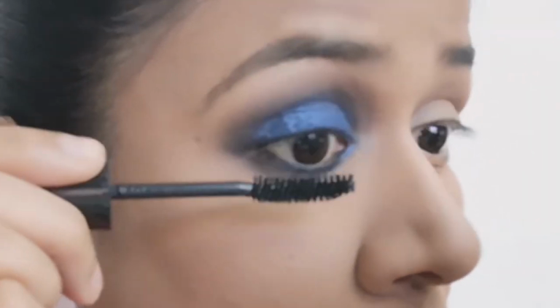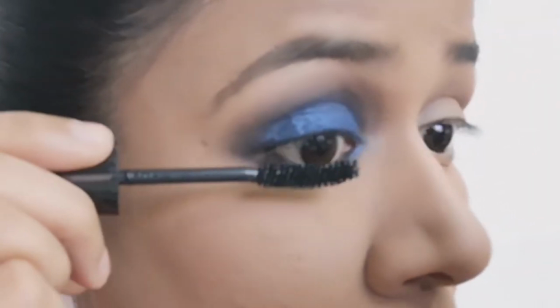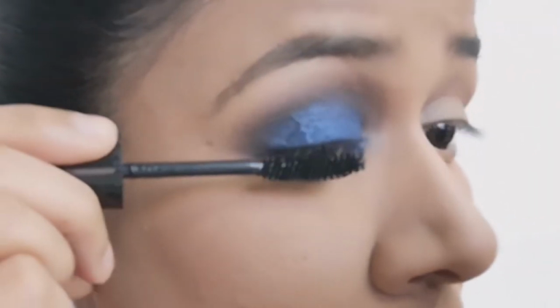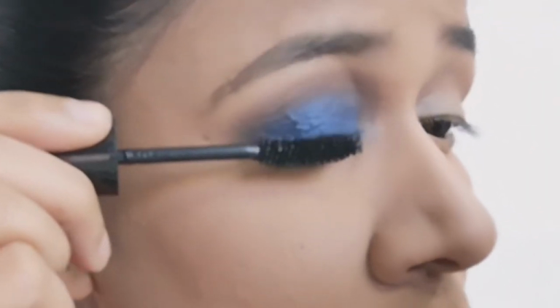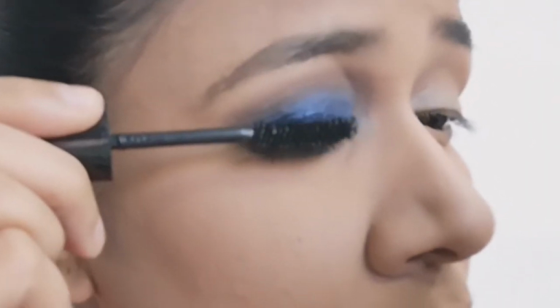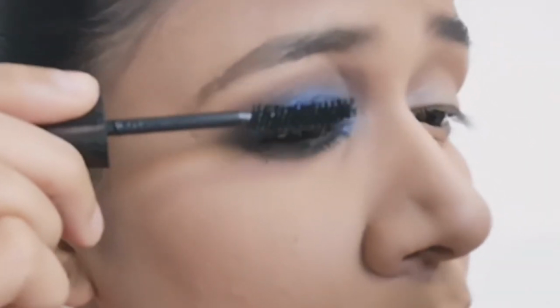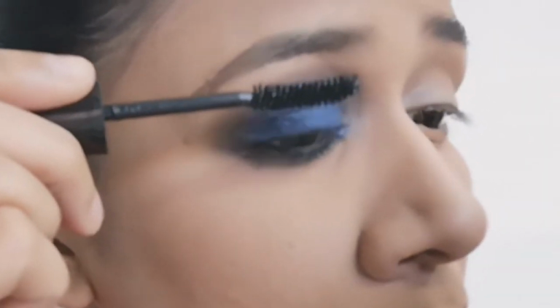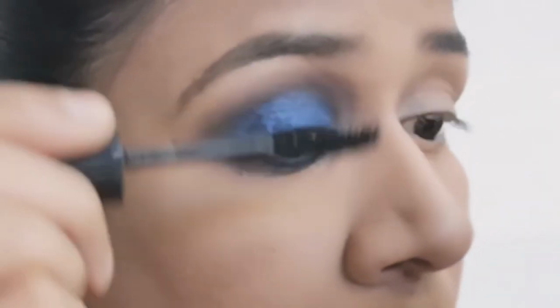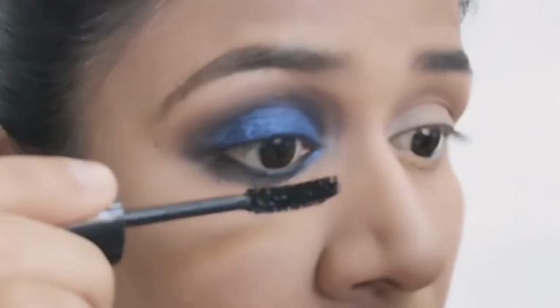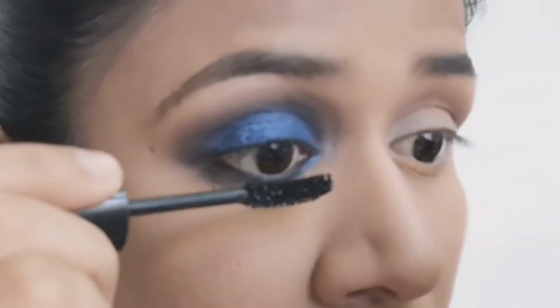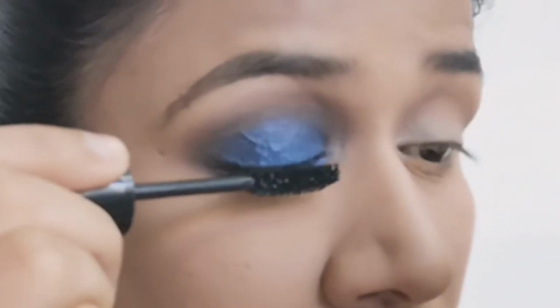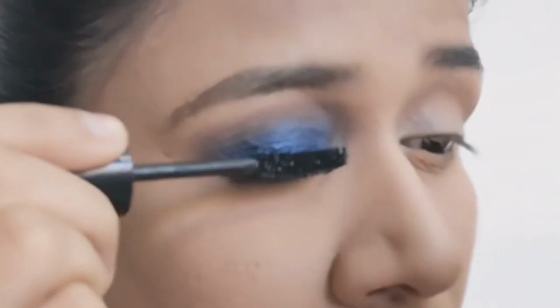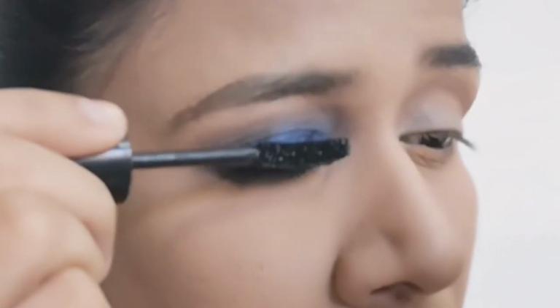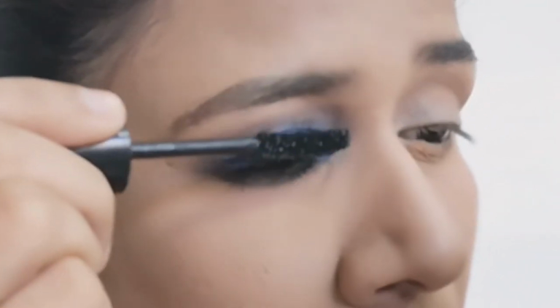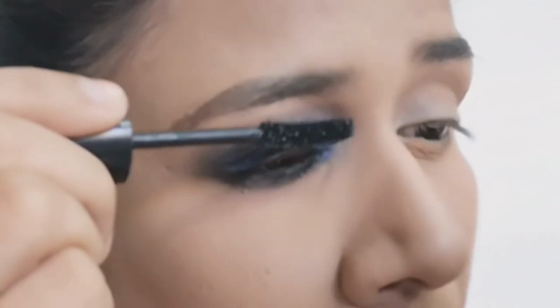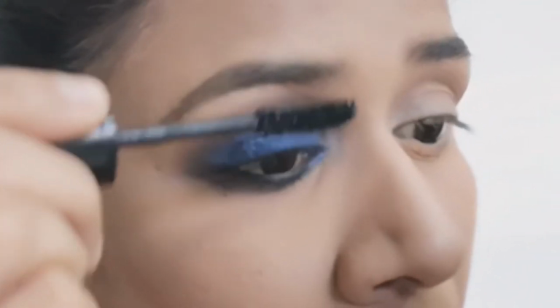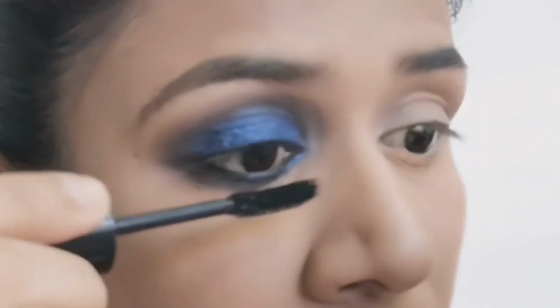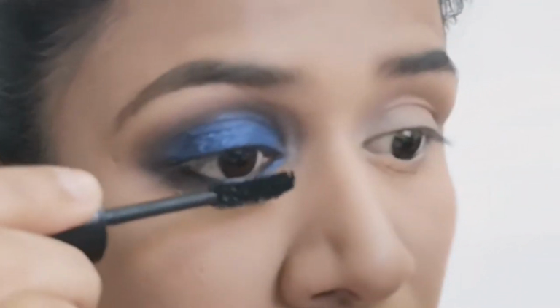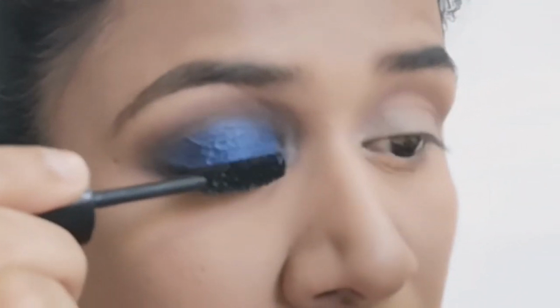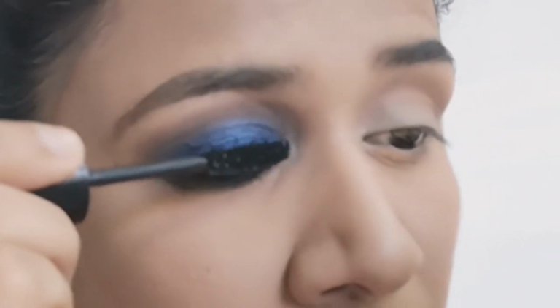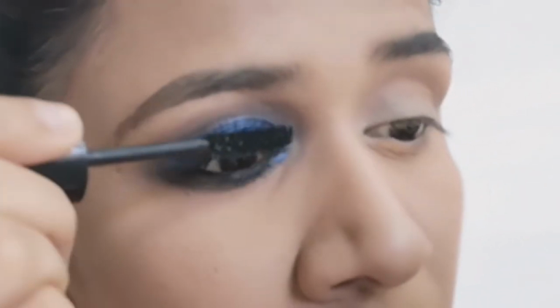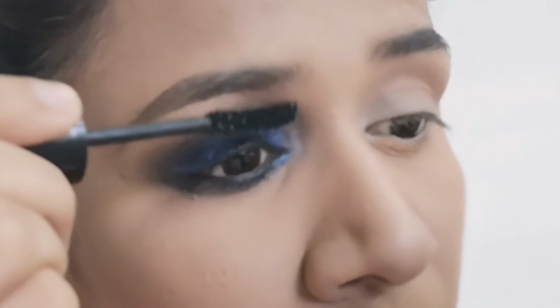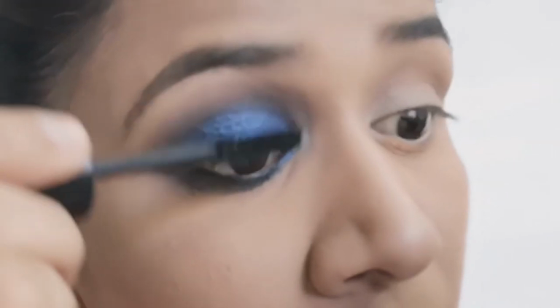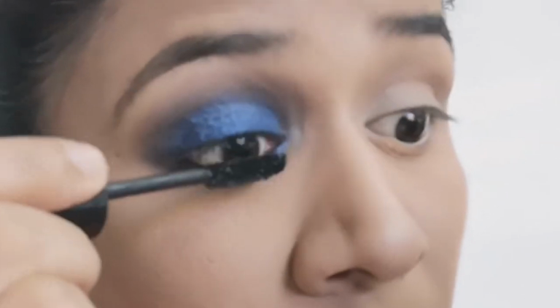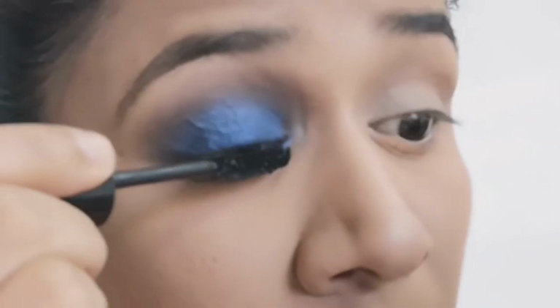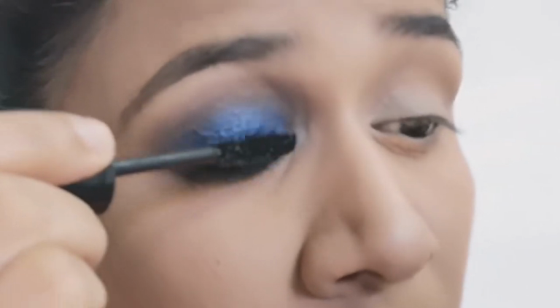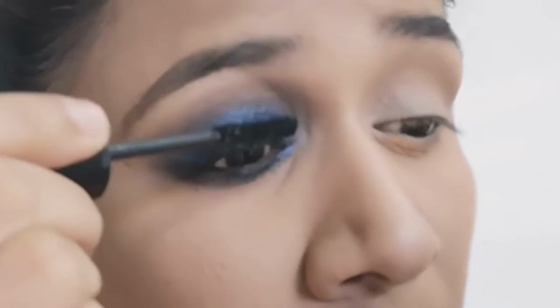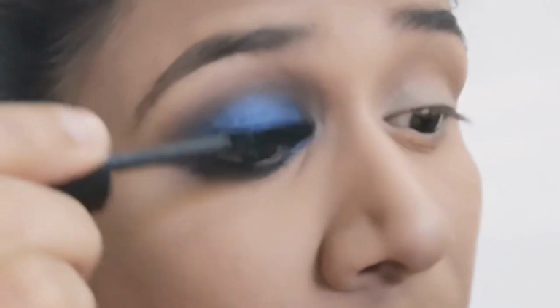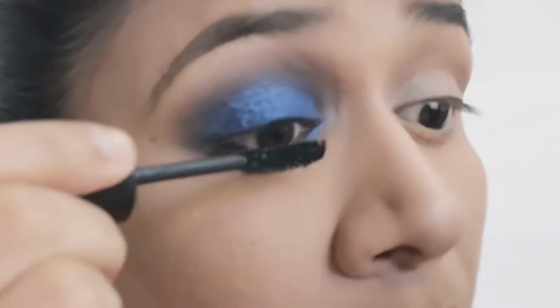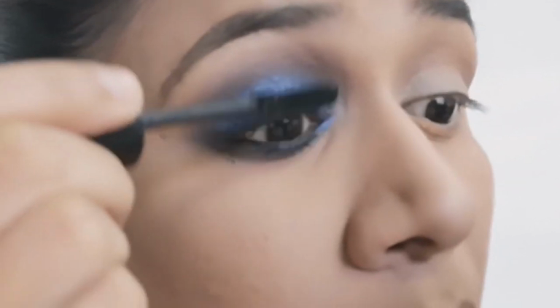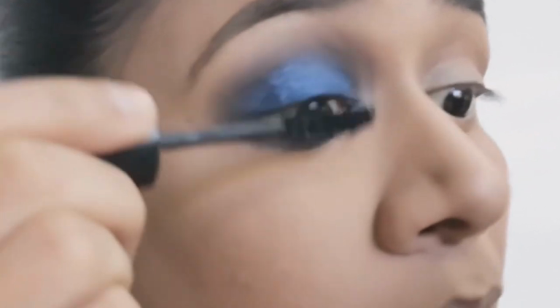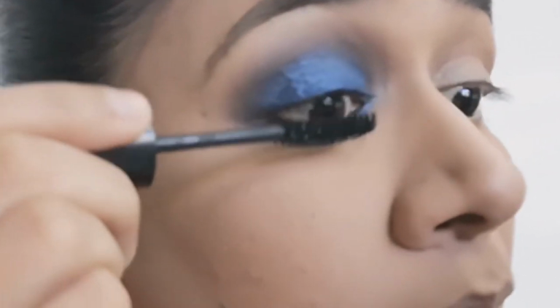Now finishing with some mascara. You can also use eyelashes if you want.